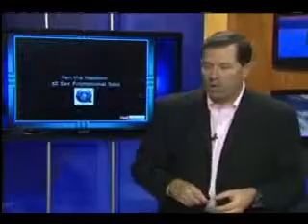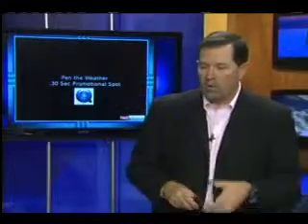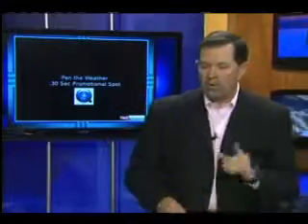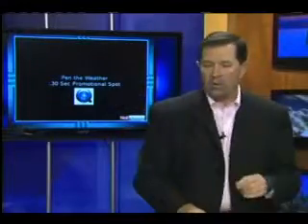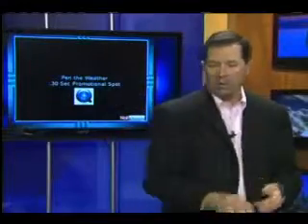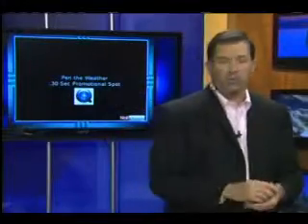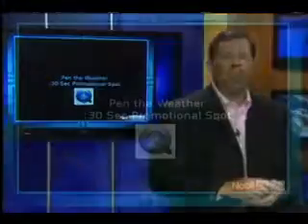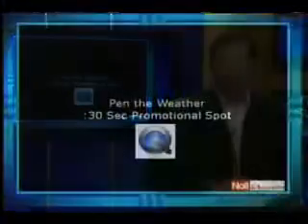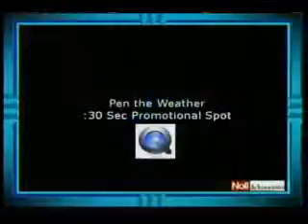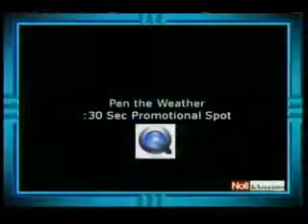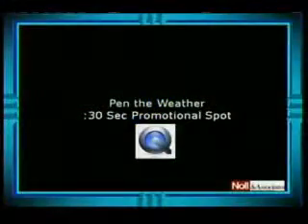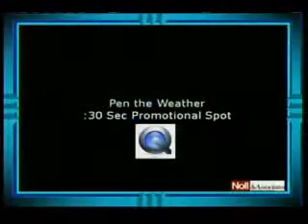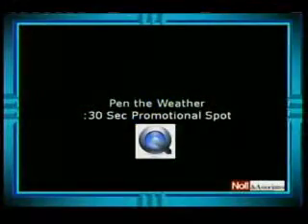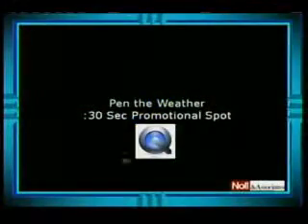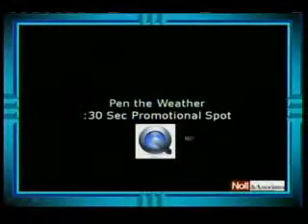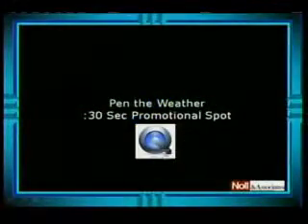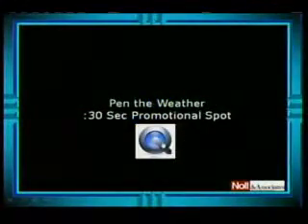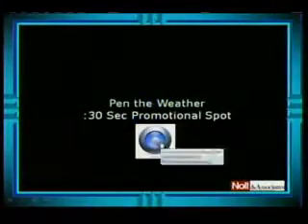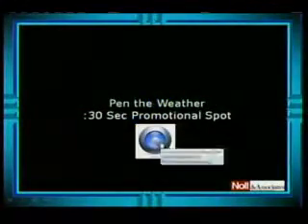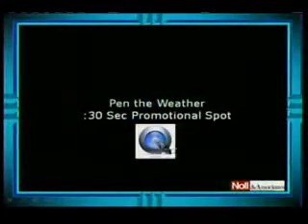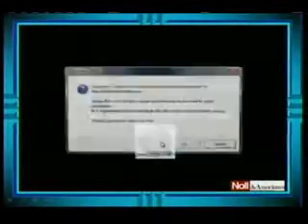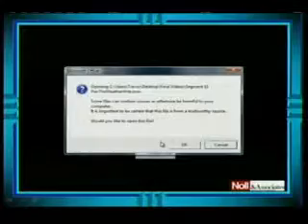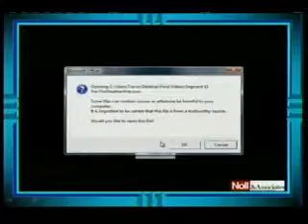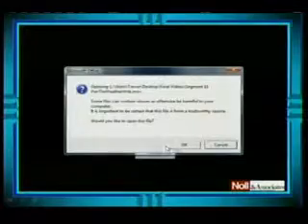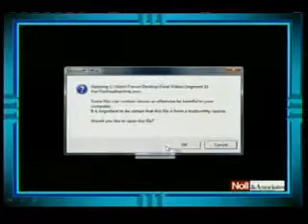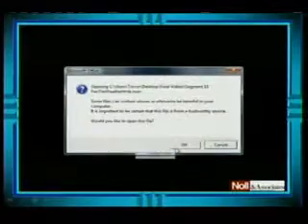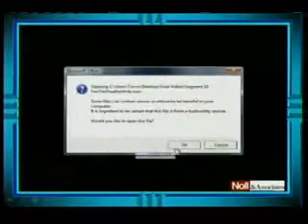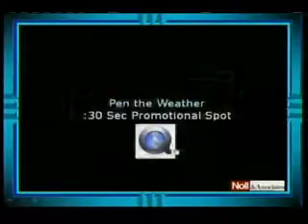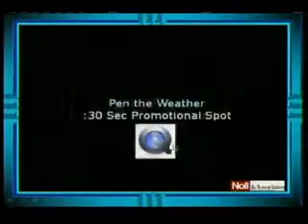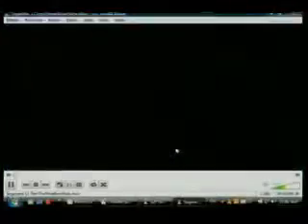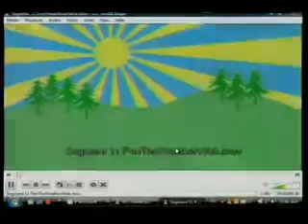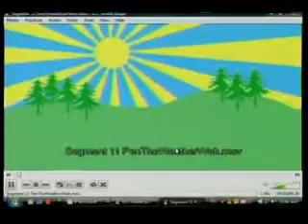We're going to take a look at this Penn the Weather spot. It's a QuickTime file, so we'll just have that open up and look at the 30-second version.